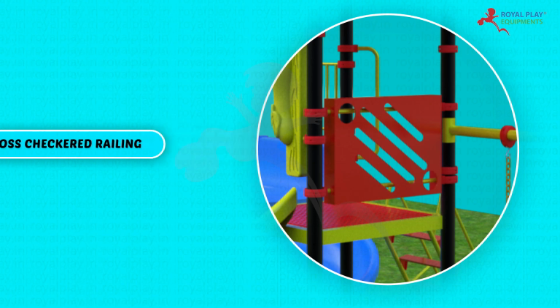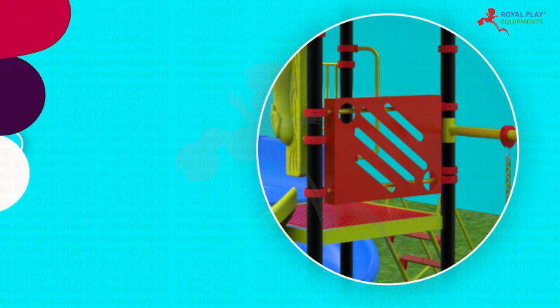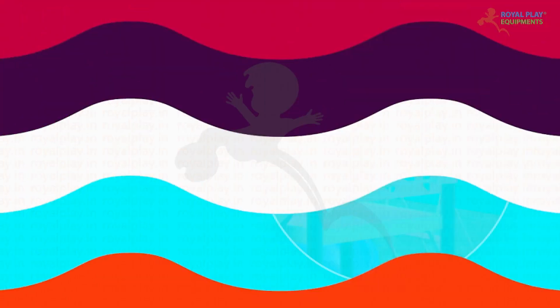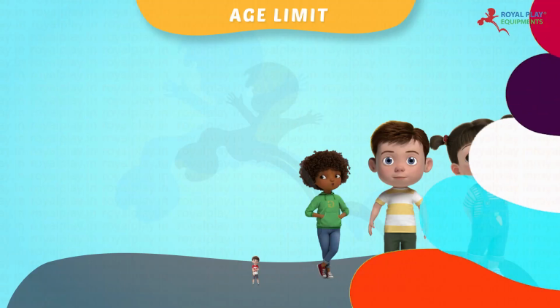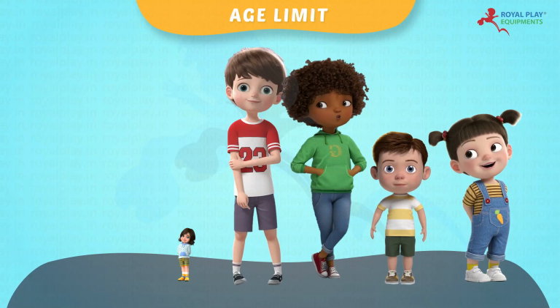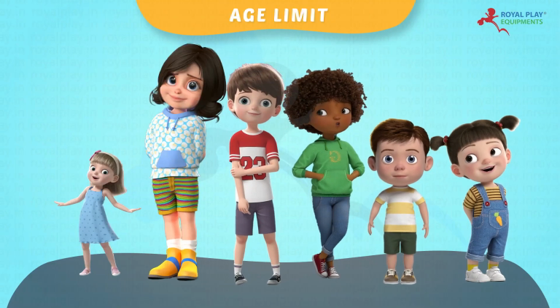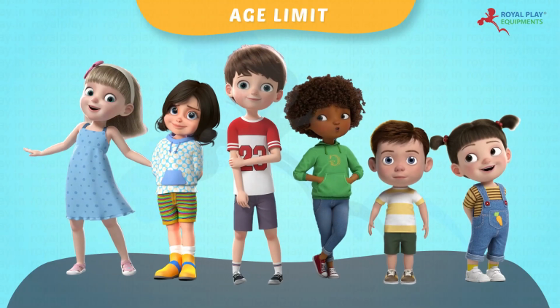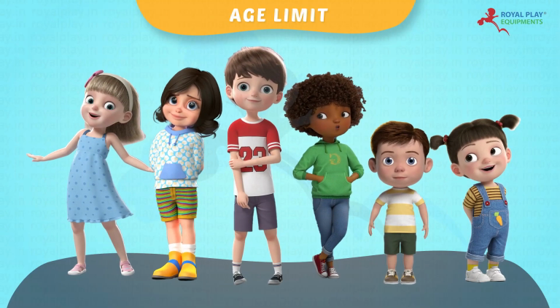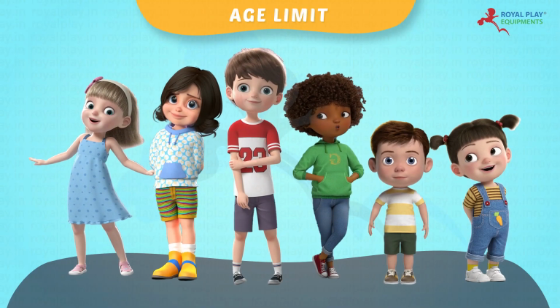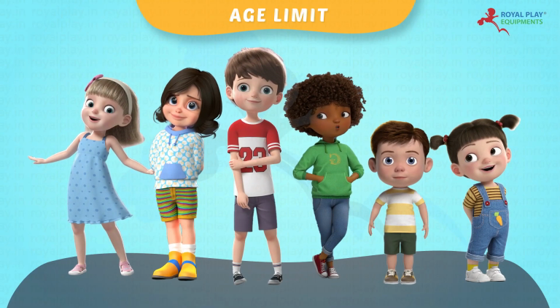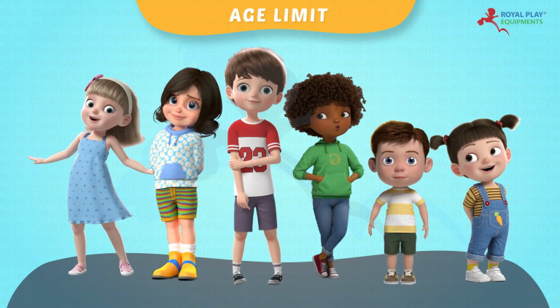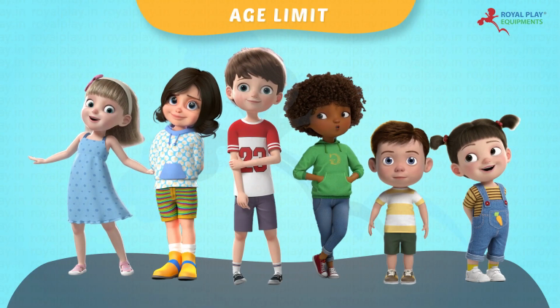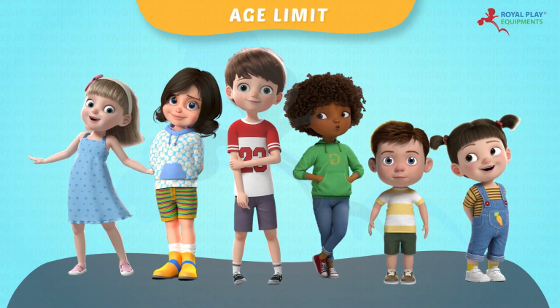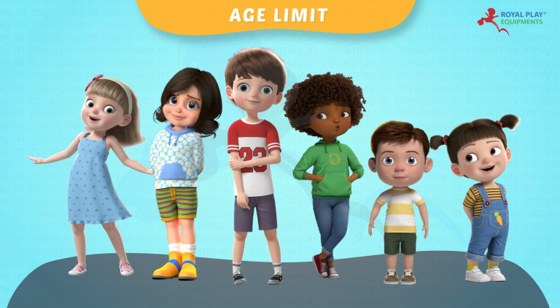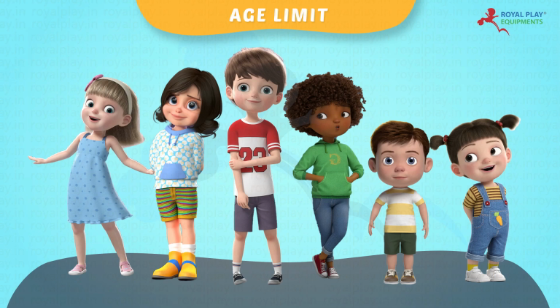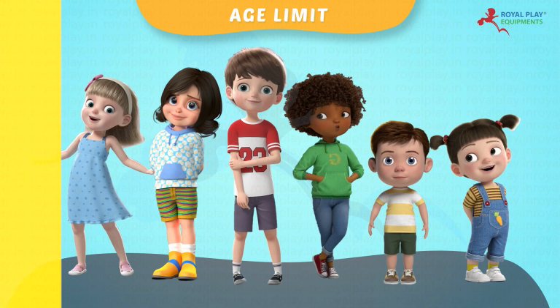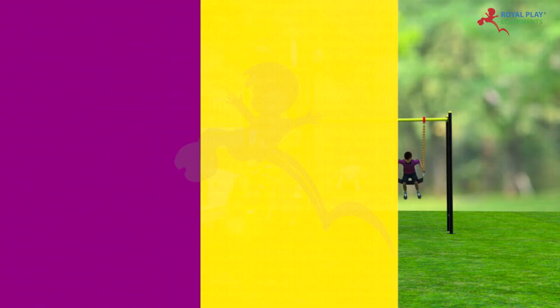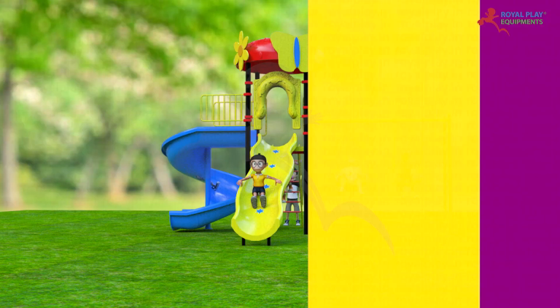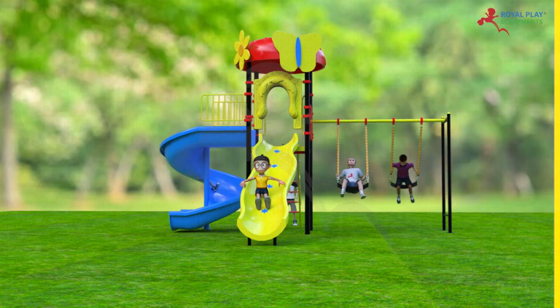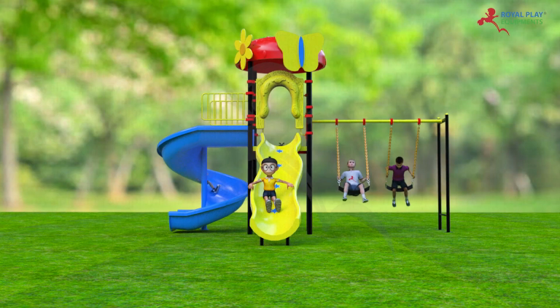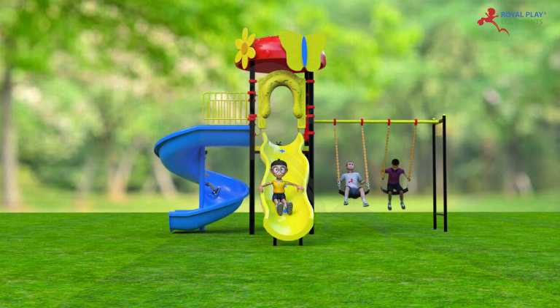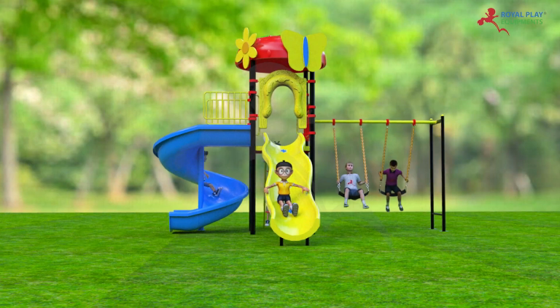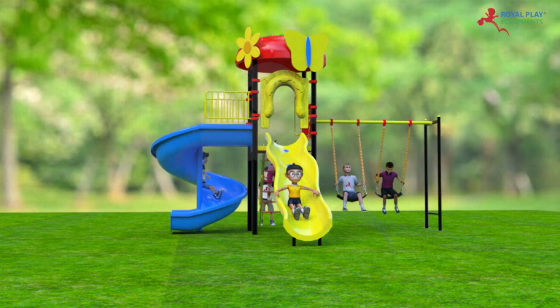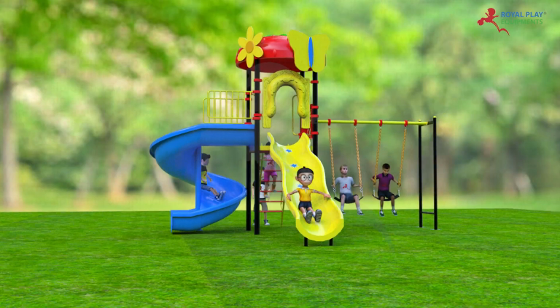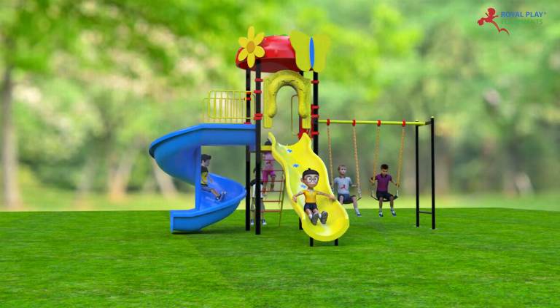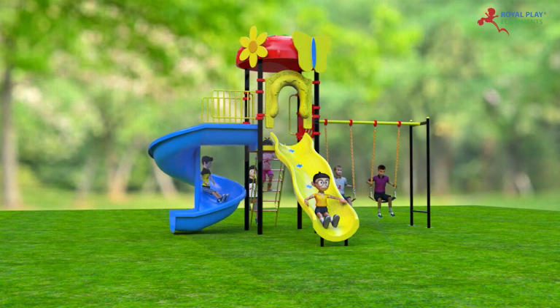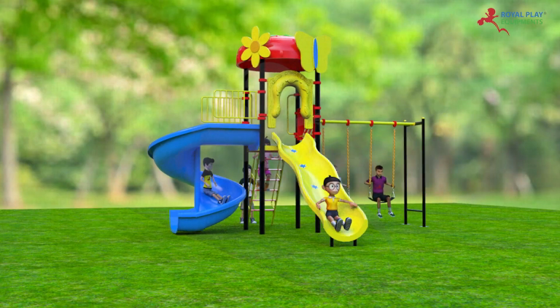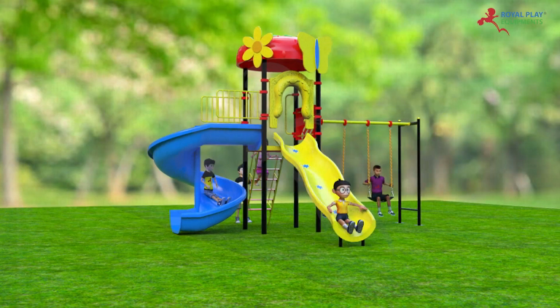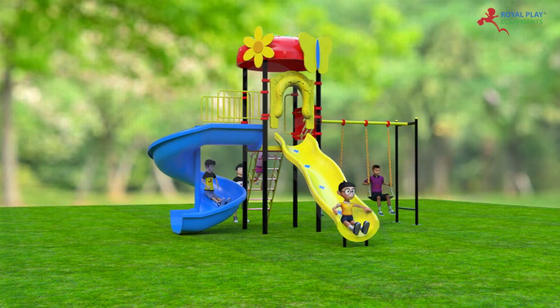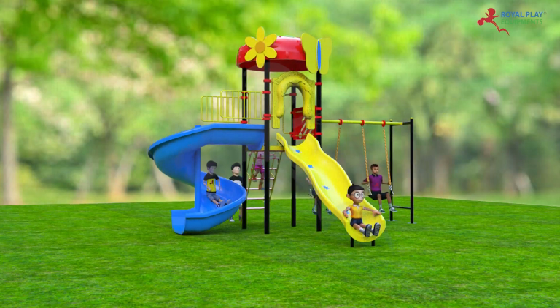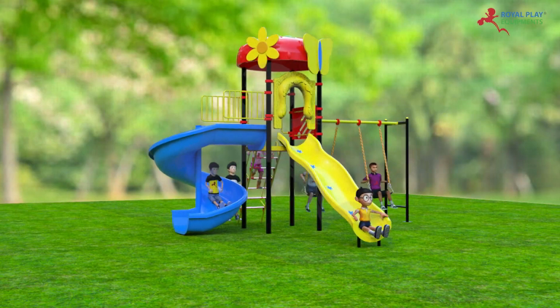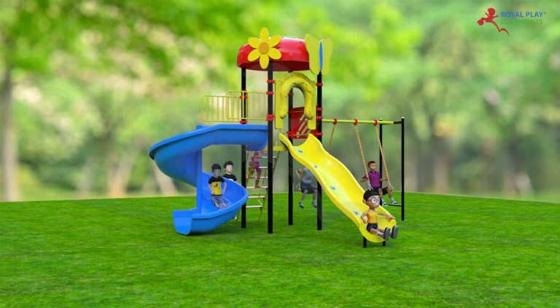Children from 3 to 14 age can play on this. The playing capacity is 10 to 12 children.